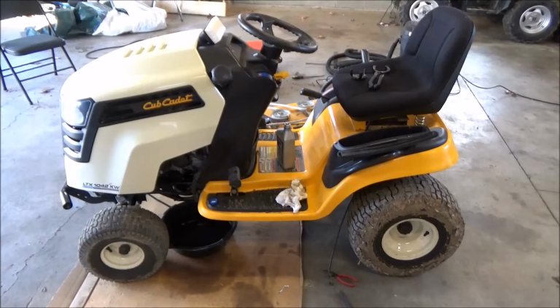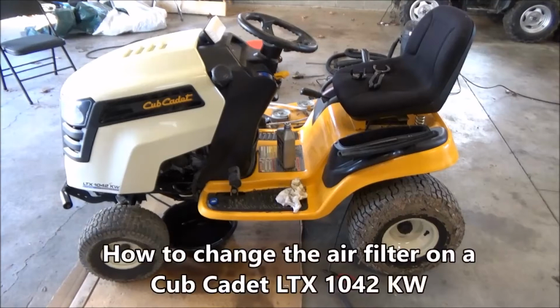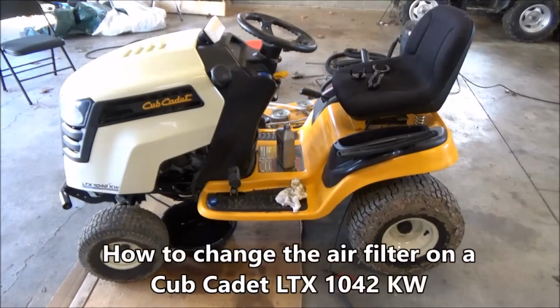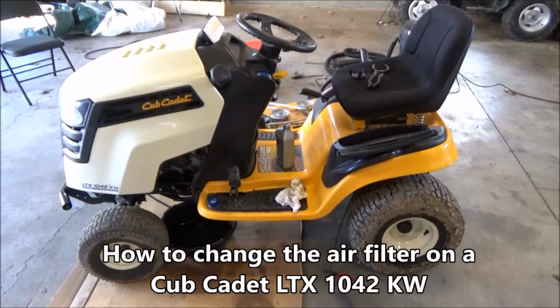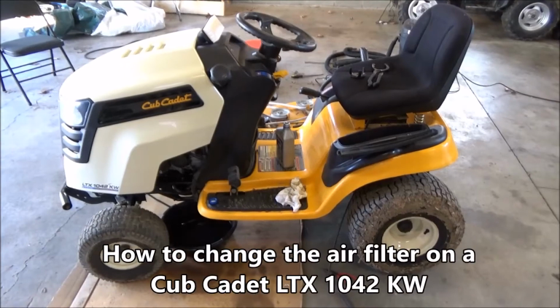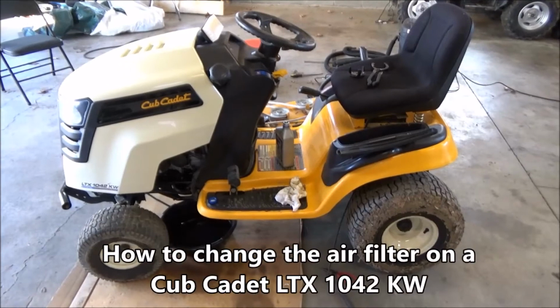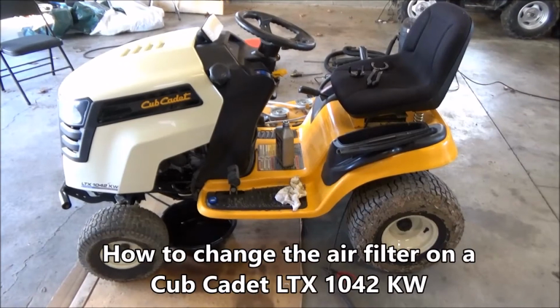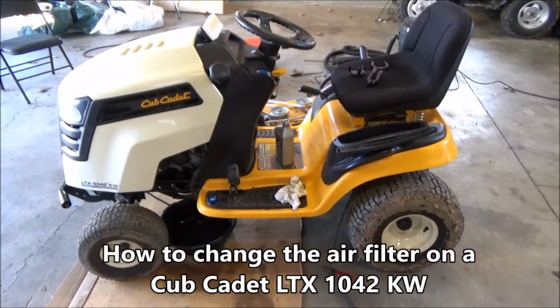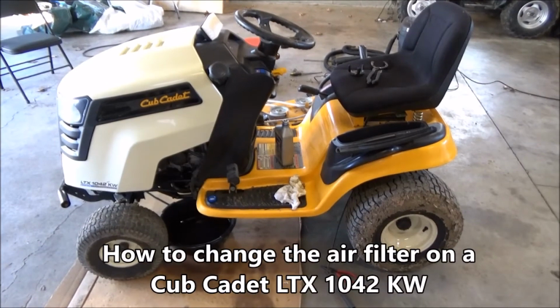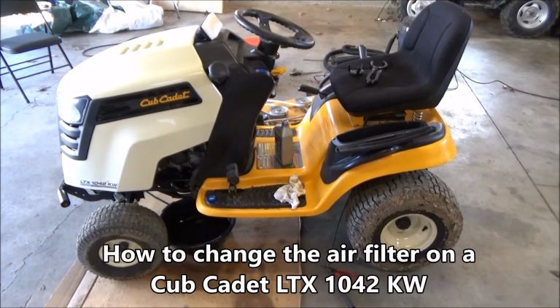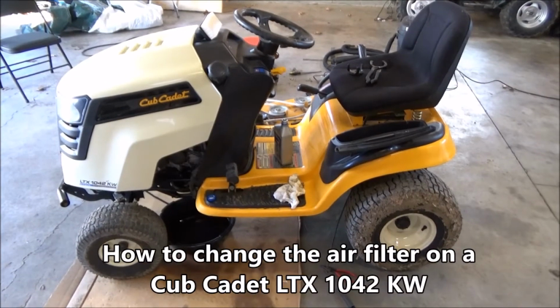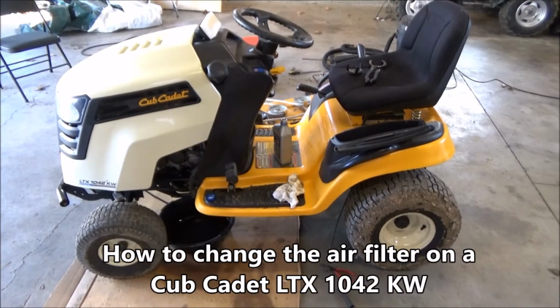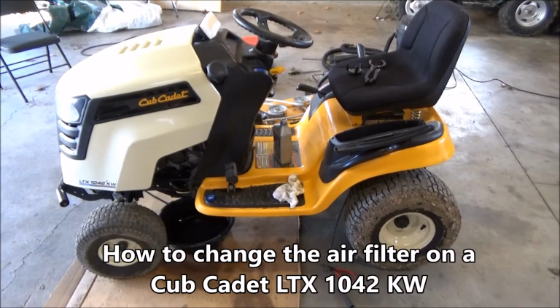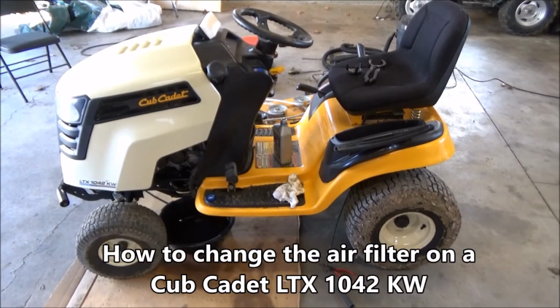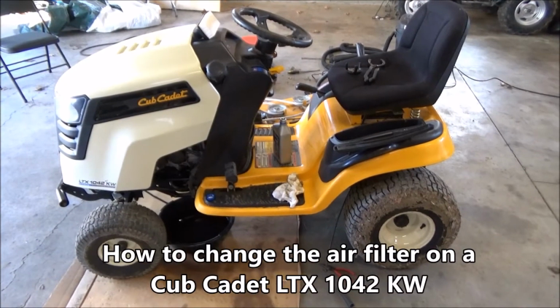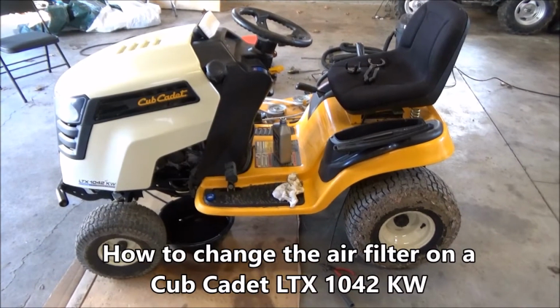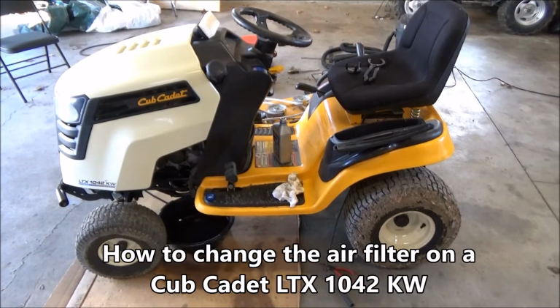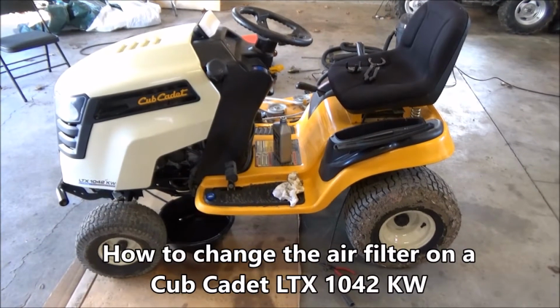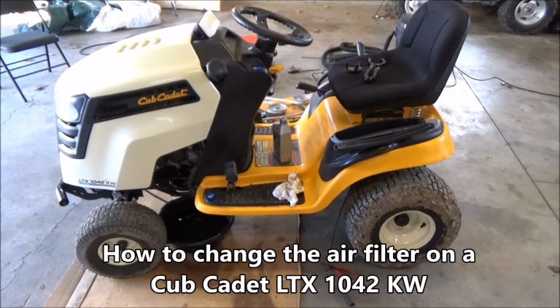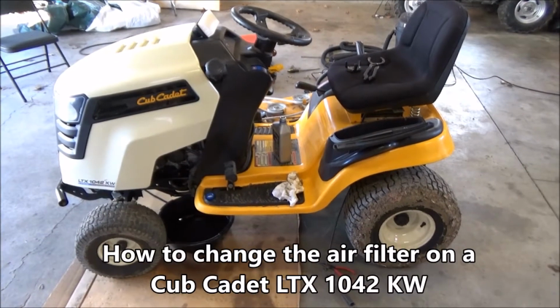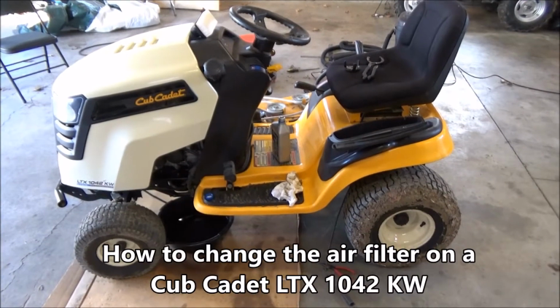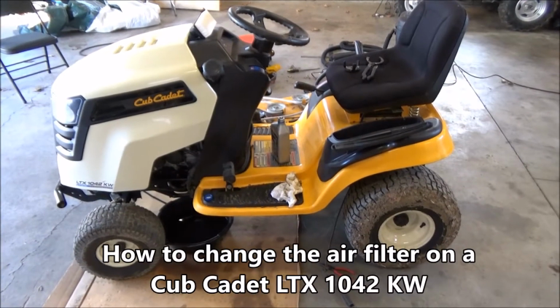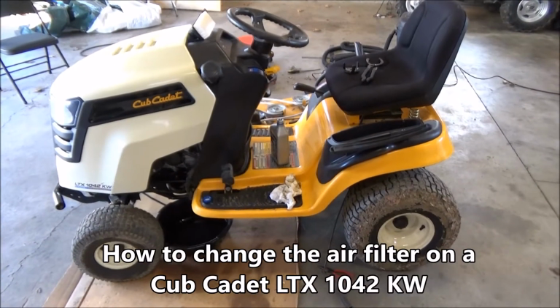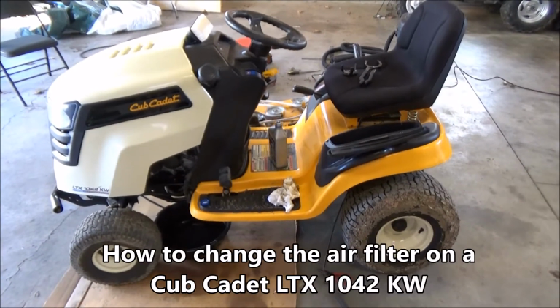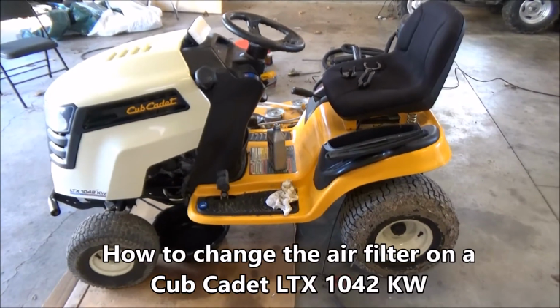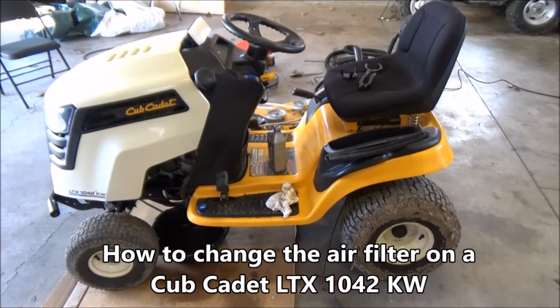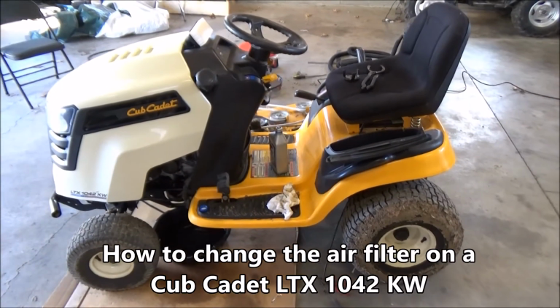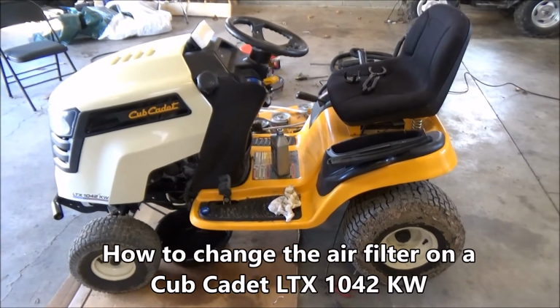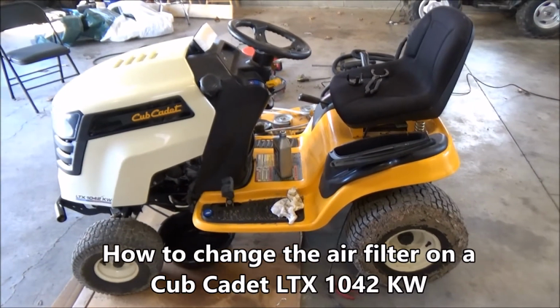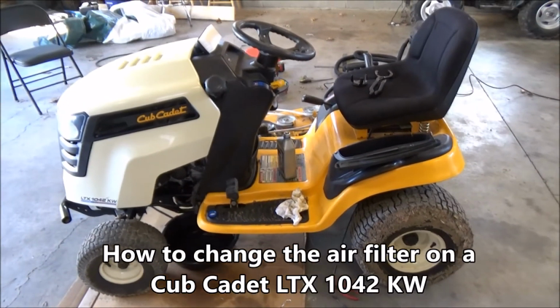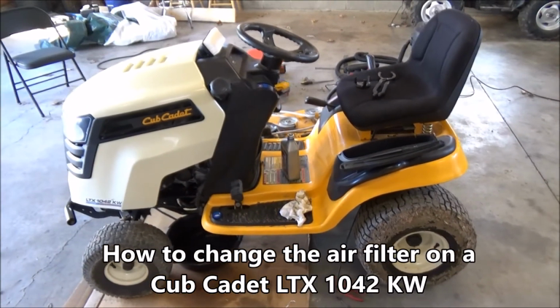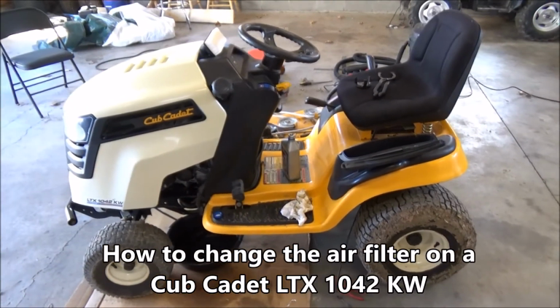Hey guys, today I'm going to show you how to change the air filter on a Cub Cadet LTX 1042.